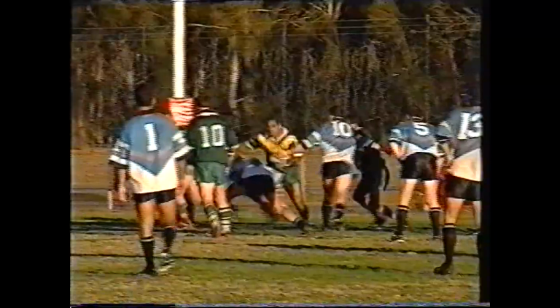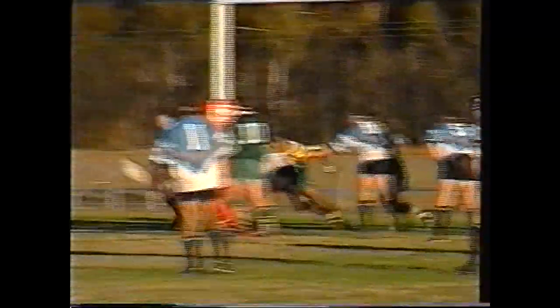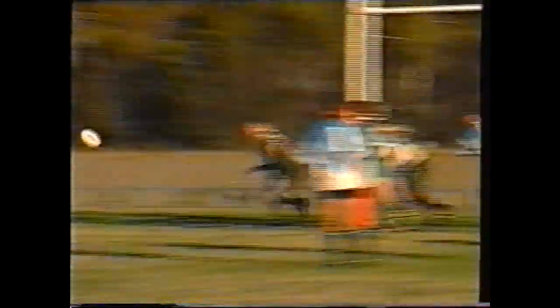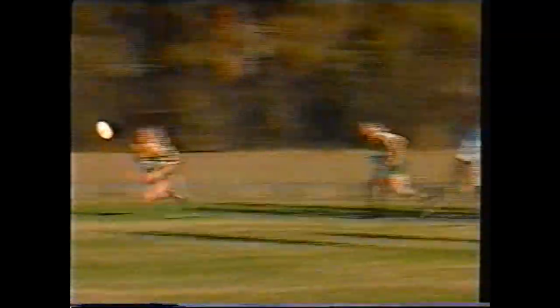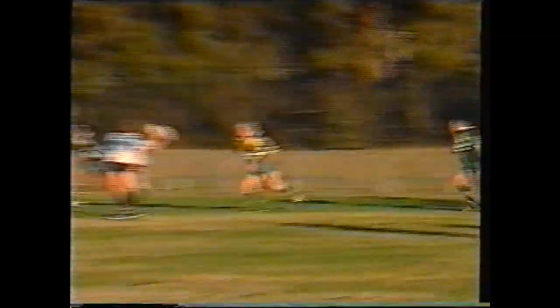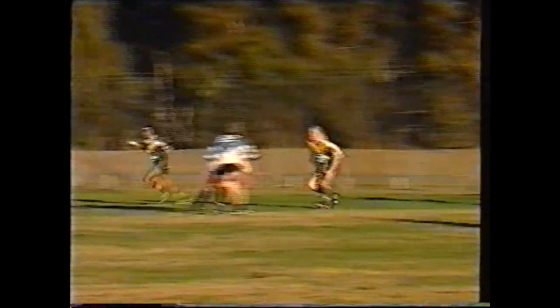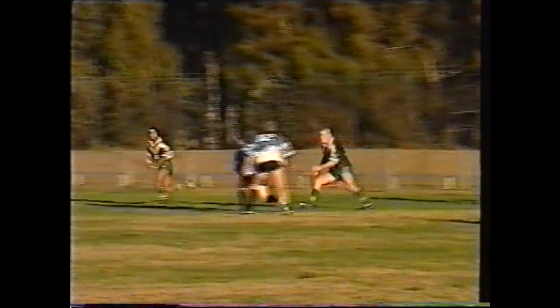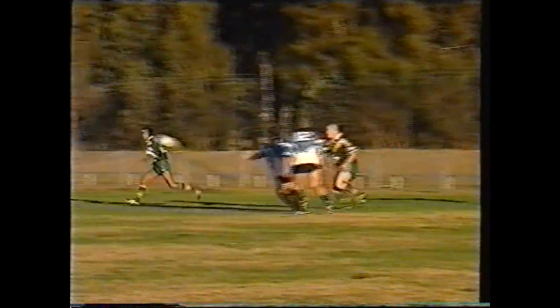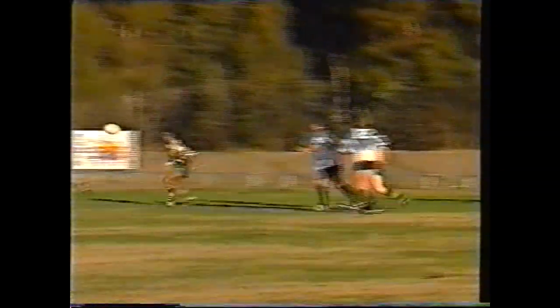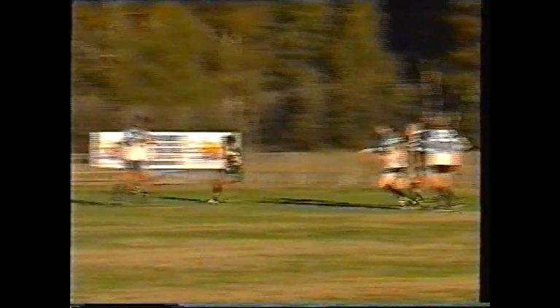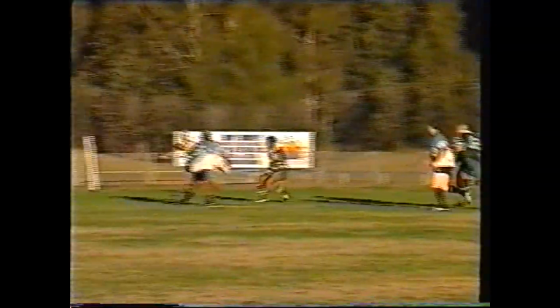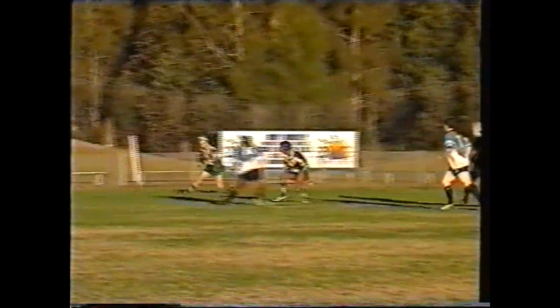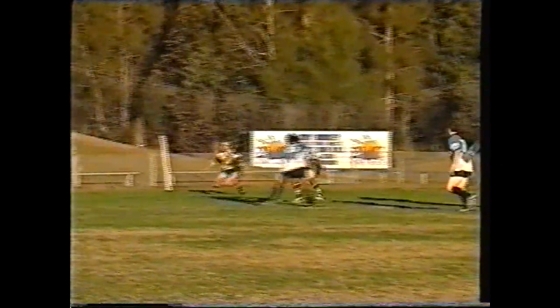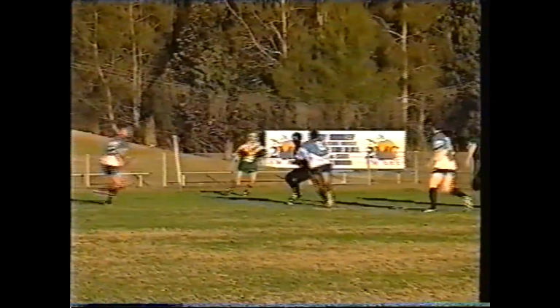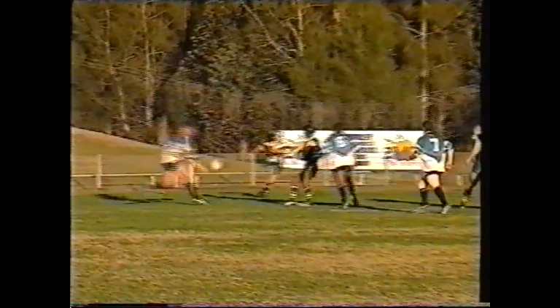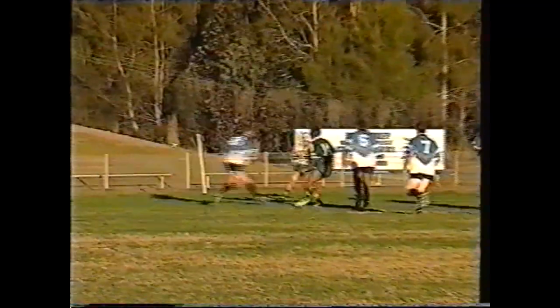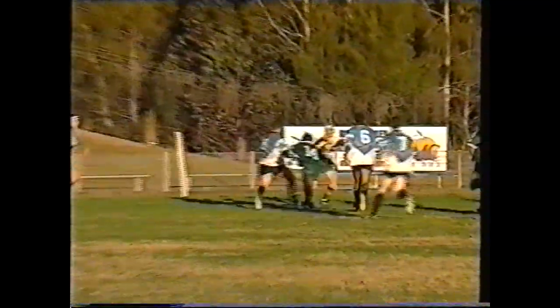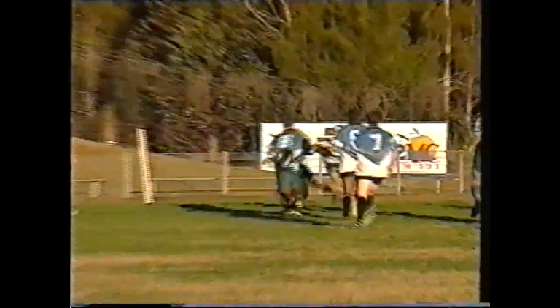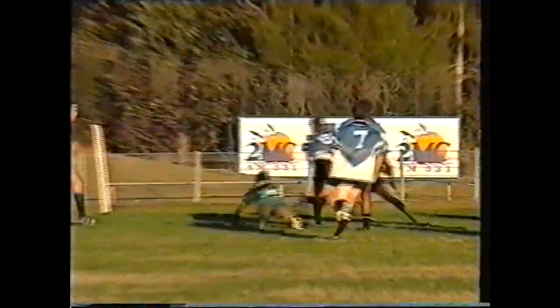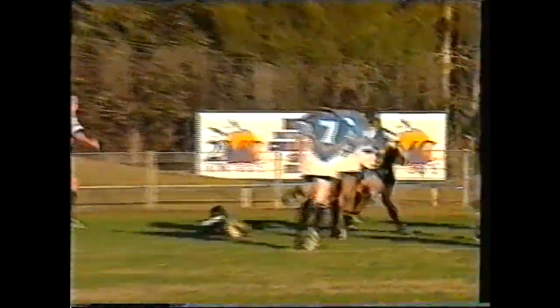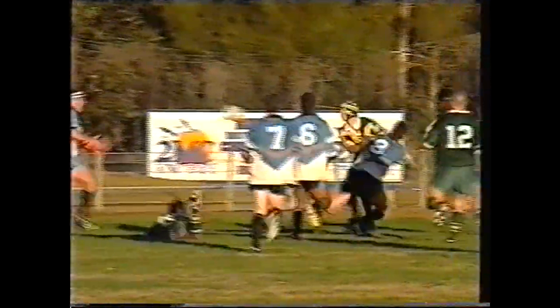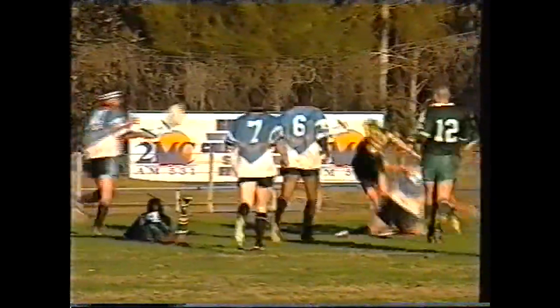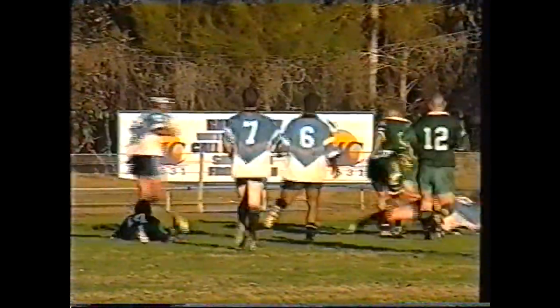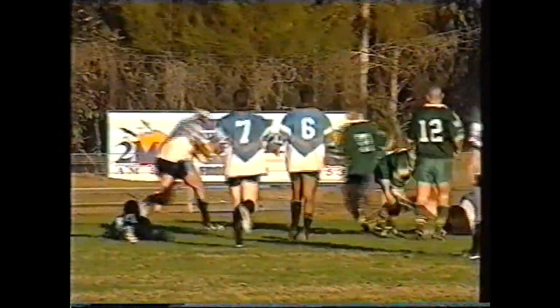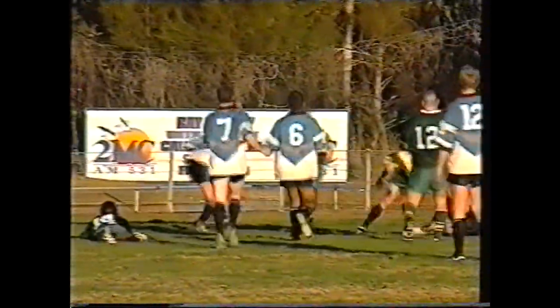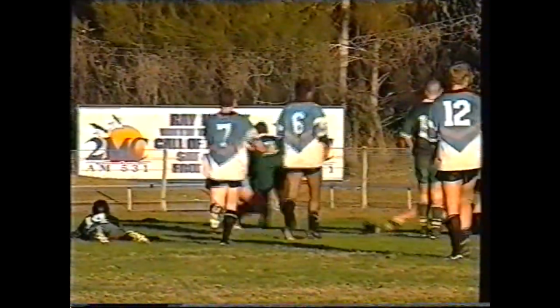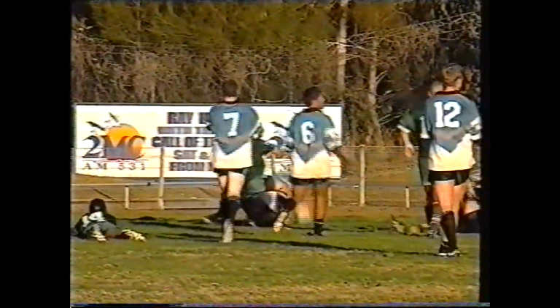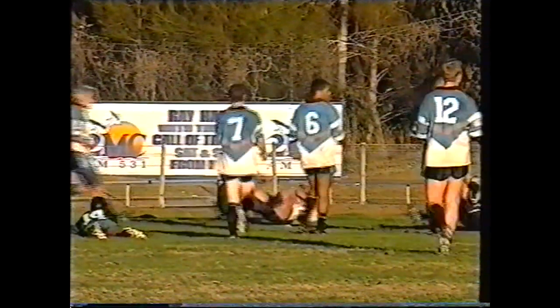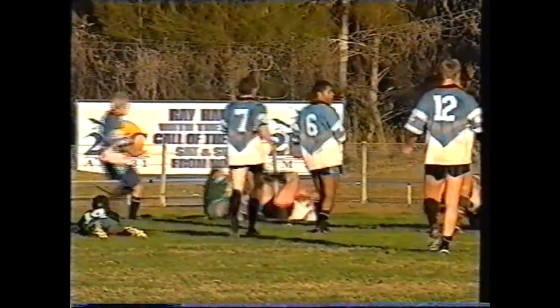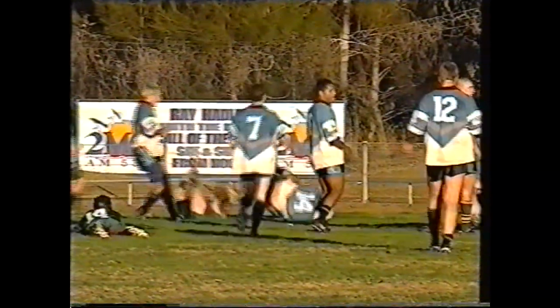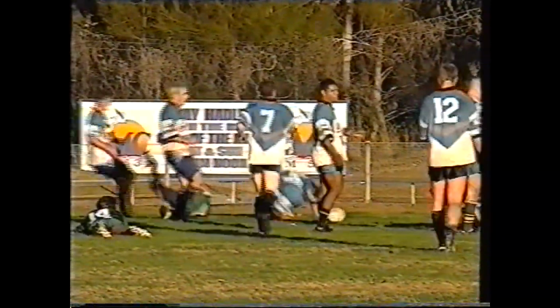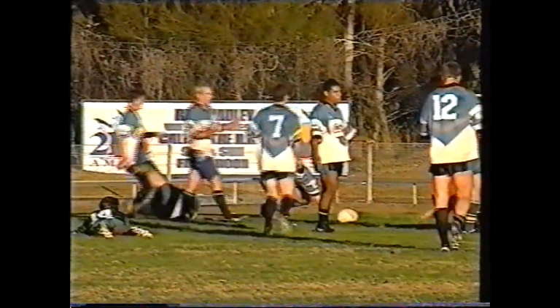Wallace to Berman for Lockwood. Throws it up and McEwee out wide. McEwee to Dumblas, and Dumblas will score in the corner.